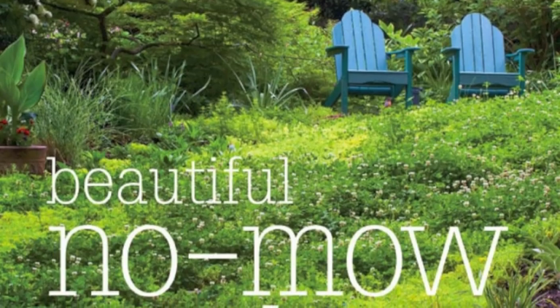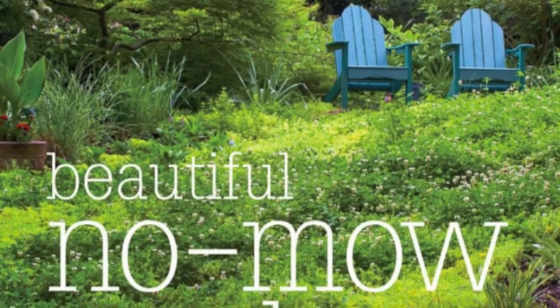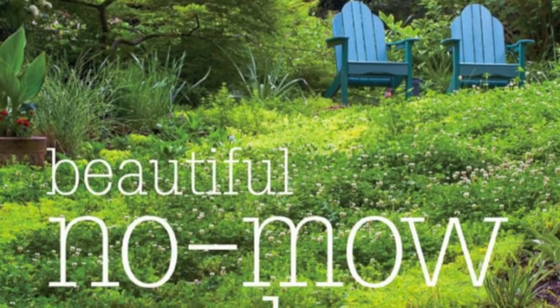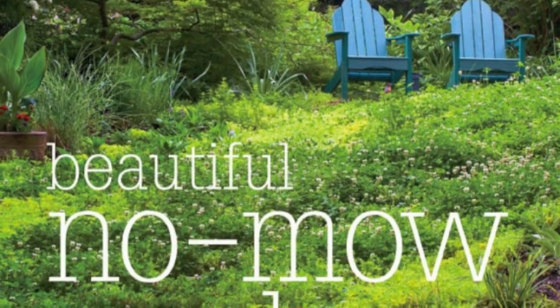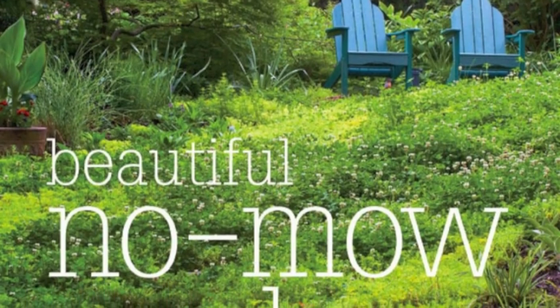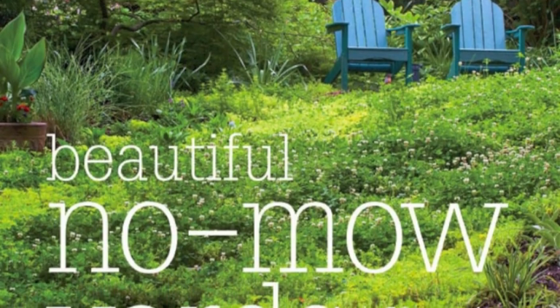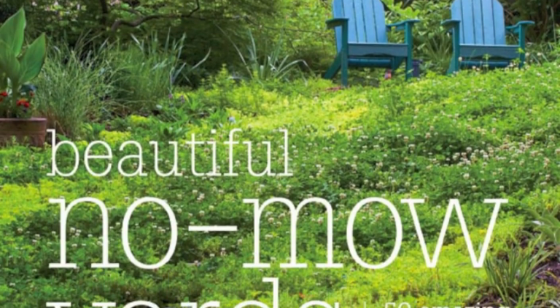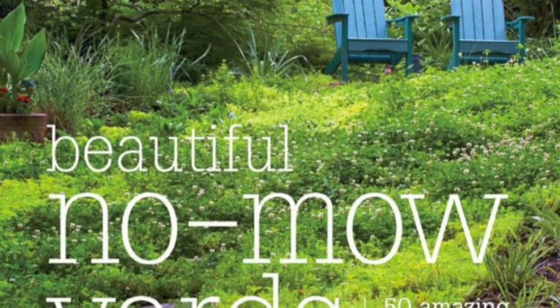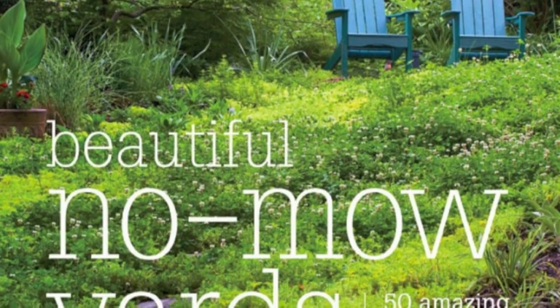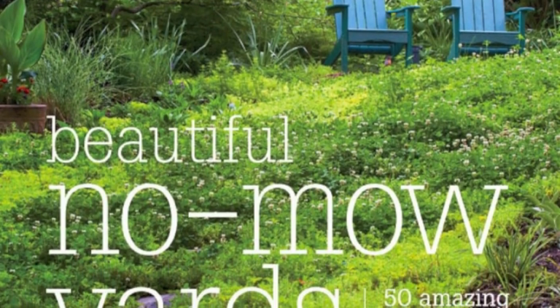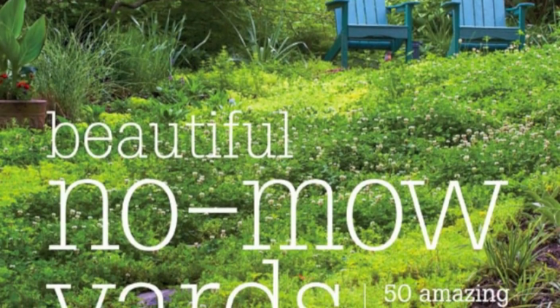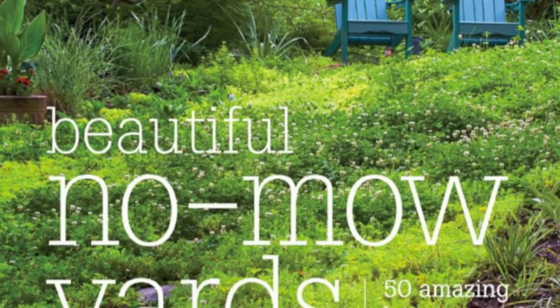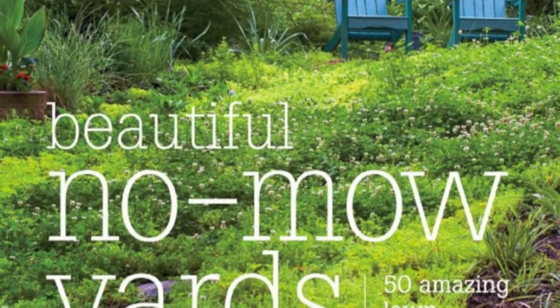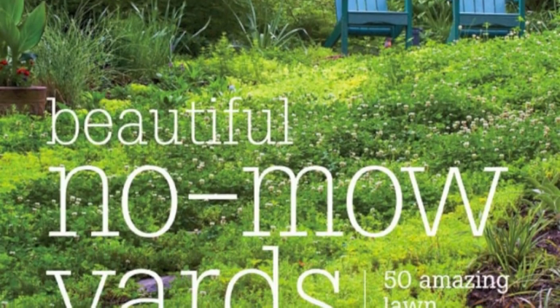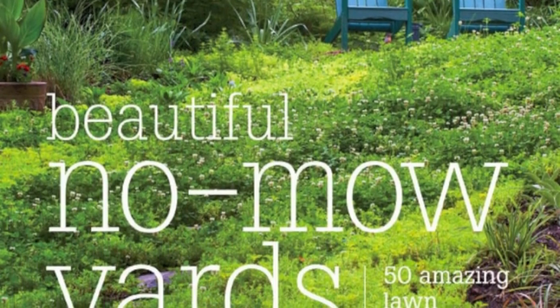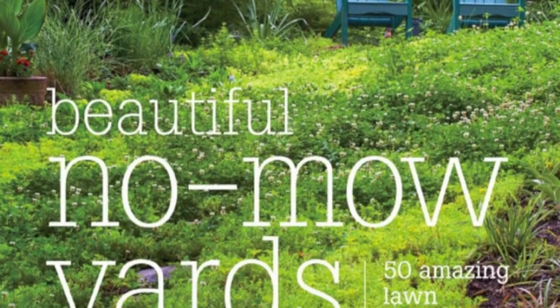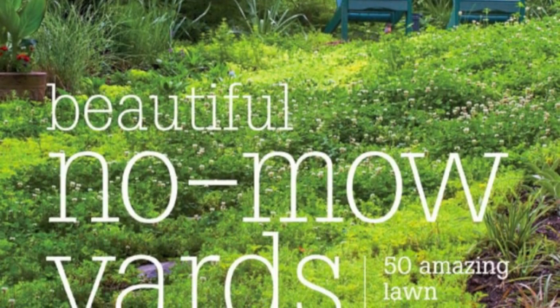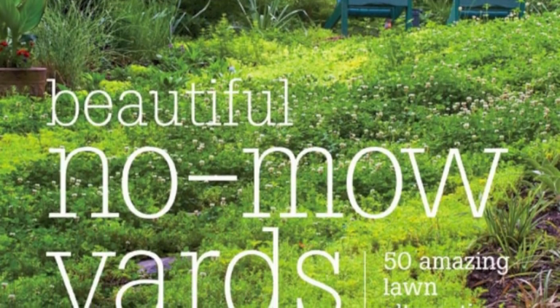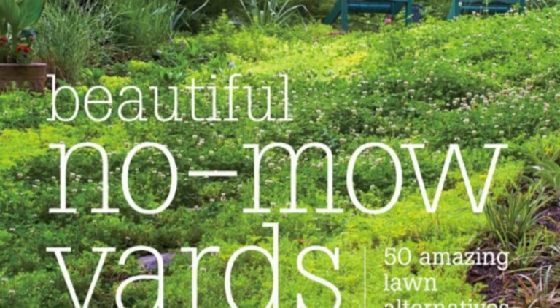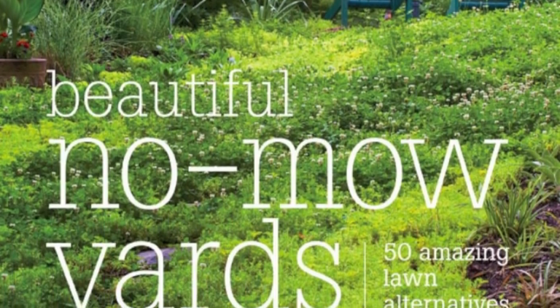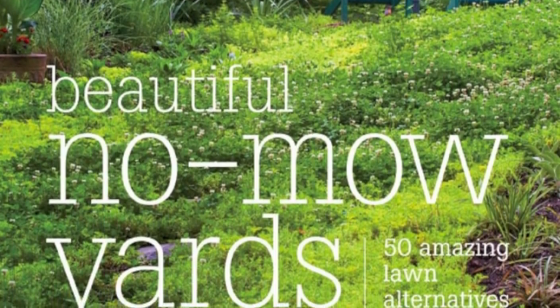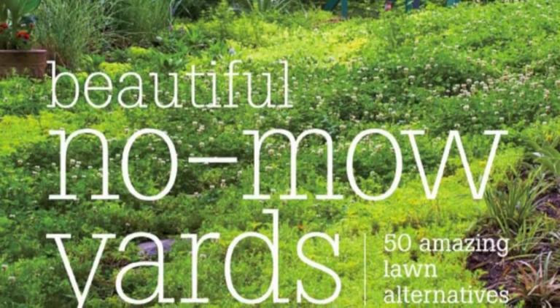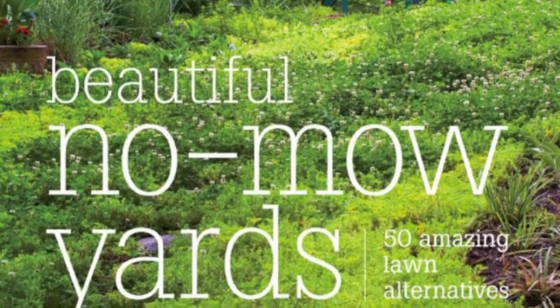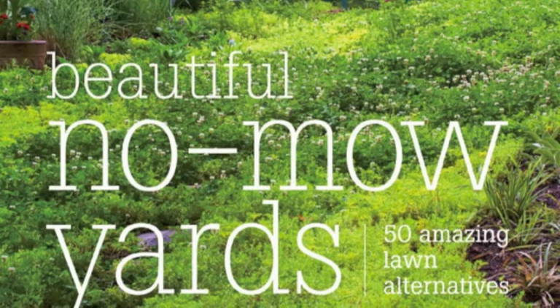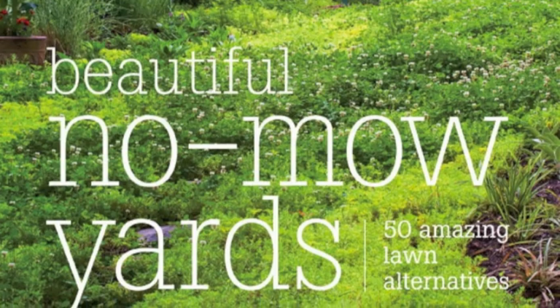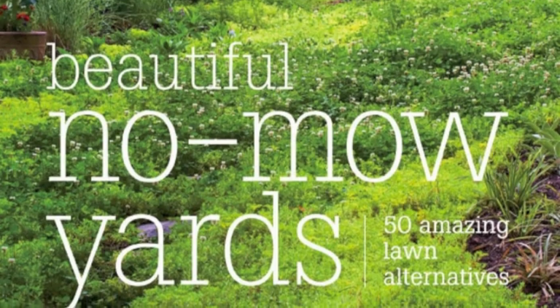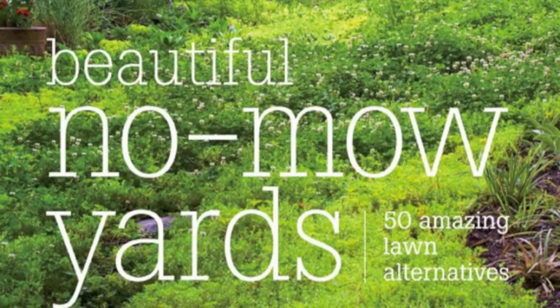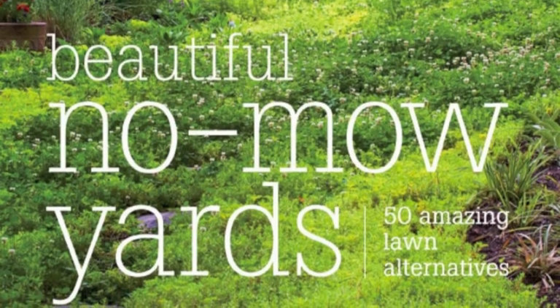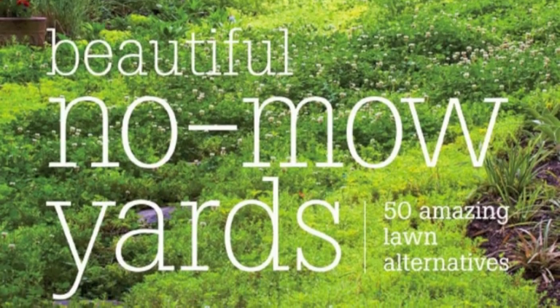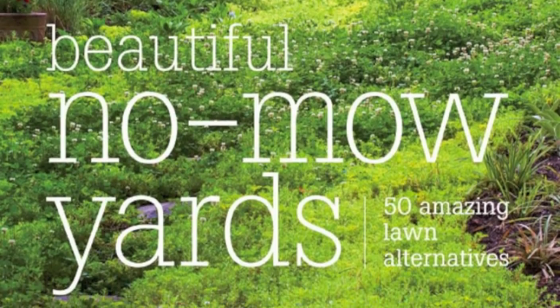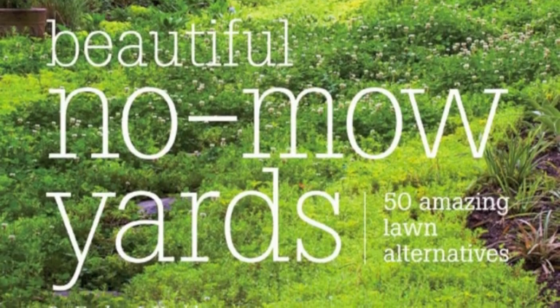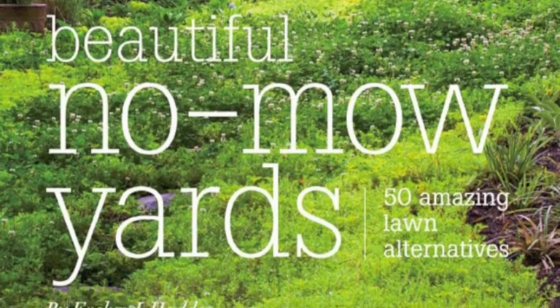Hi, I'm Evelyn Haddon, and I wrote Beautiful No-Mow Yards to show you that you have a lot of alternatives to that boring, lifeless lawn.